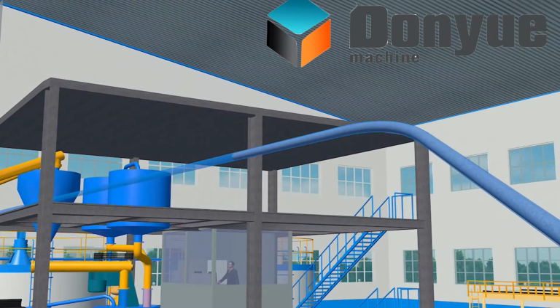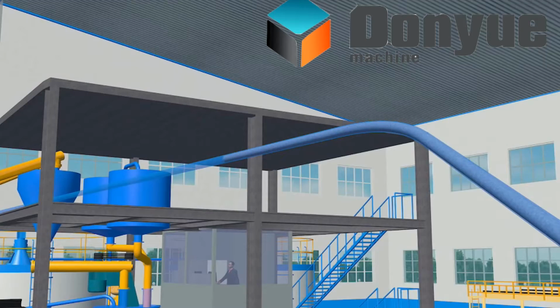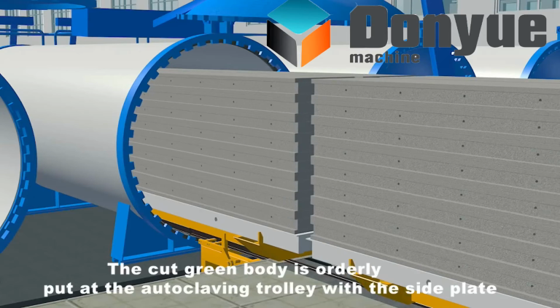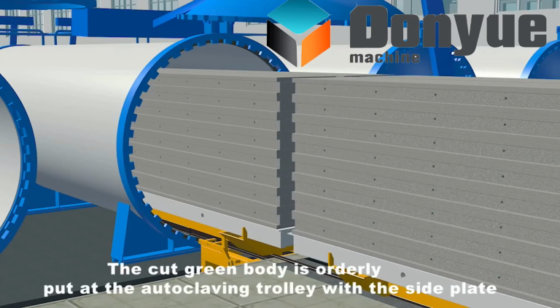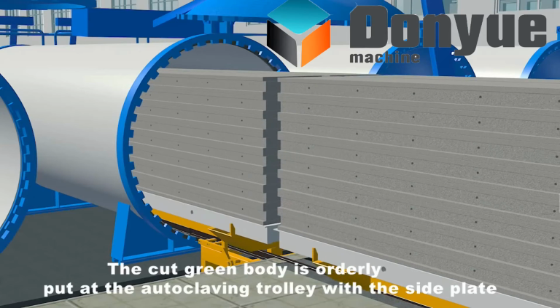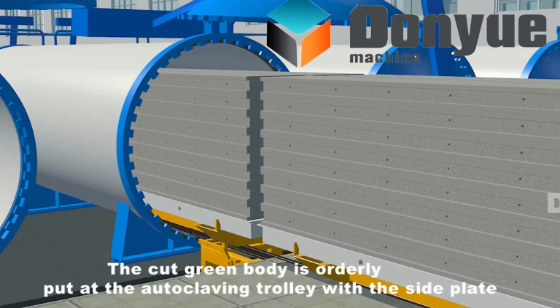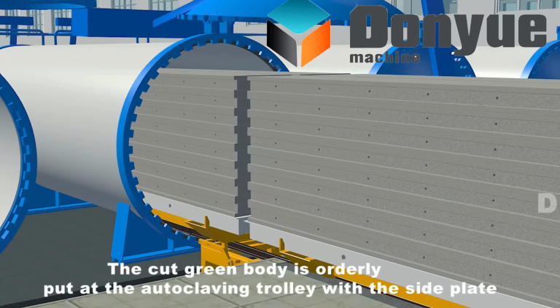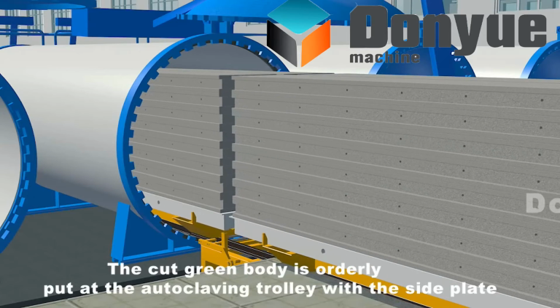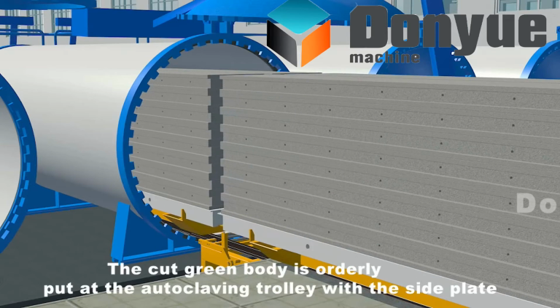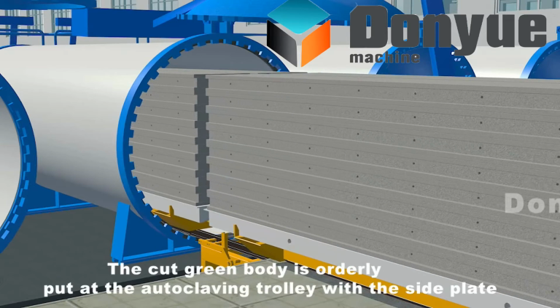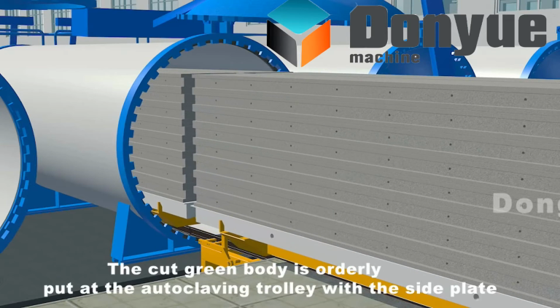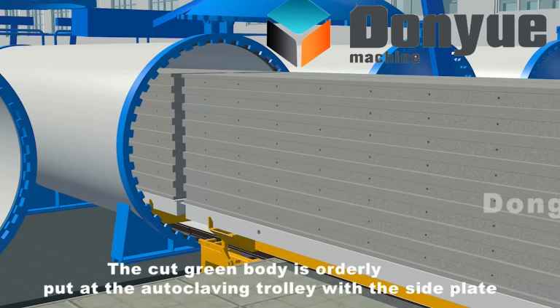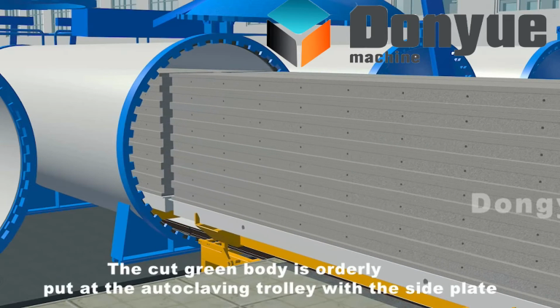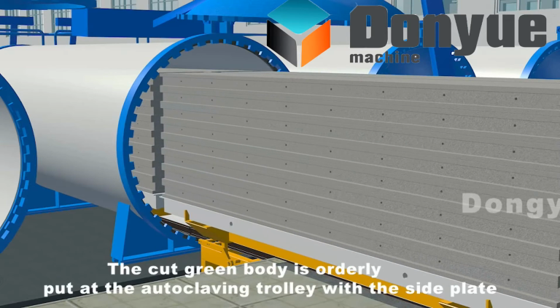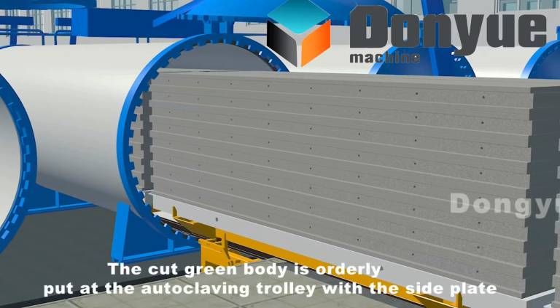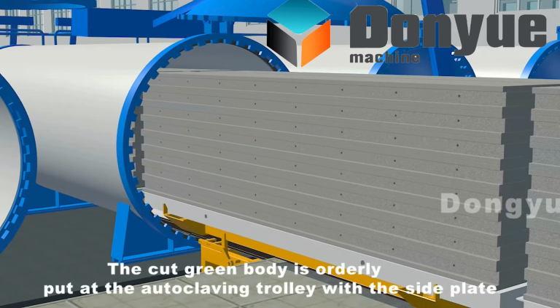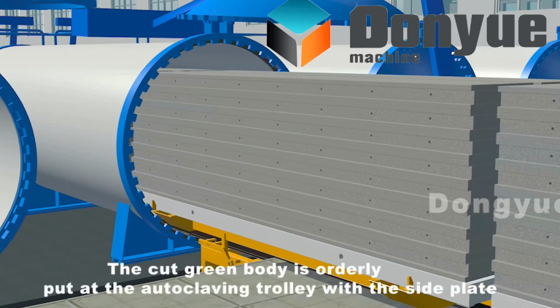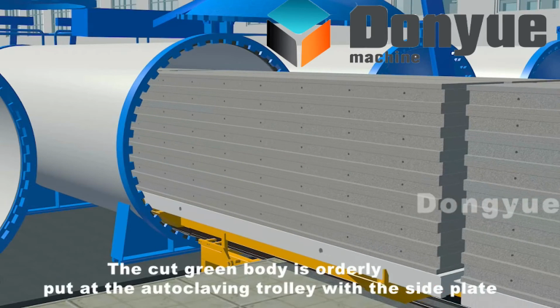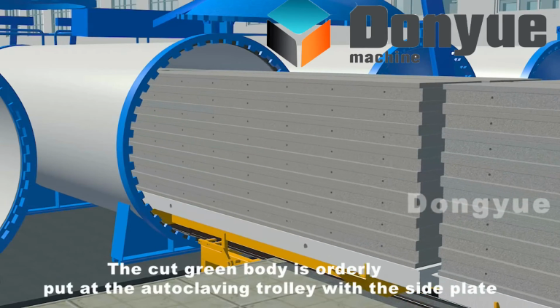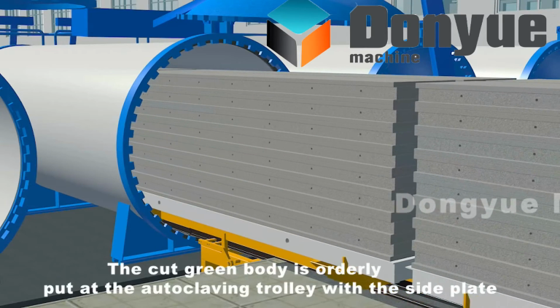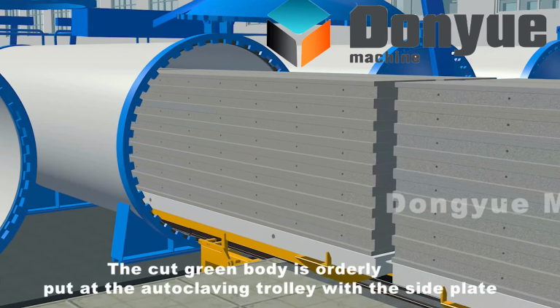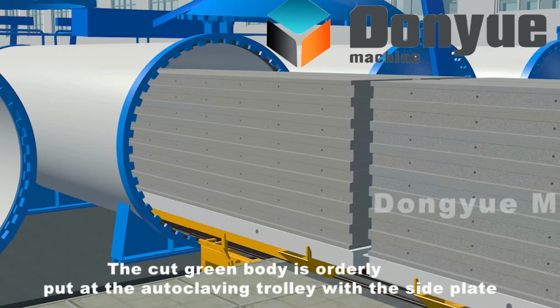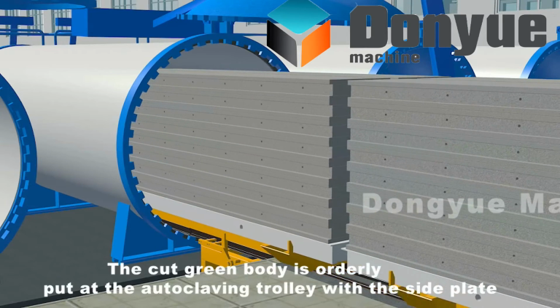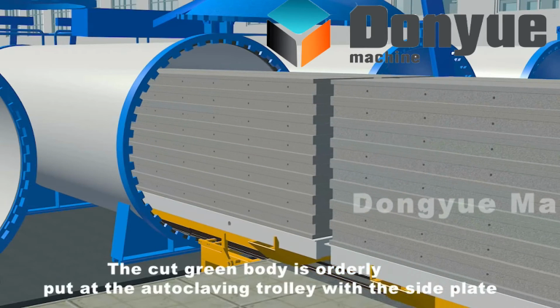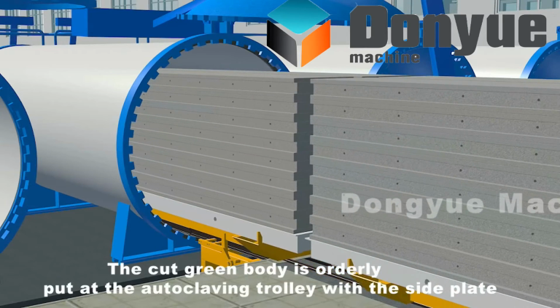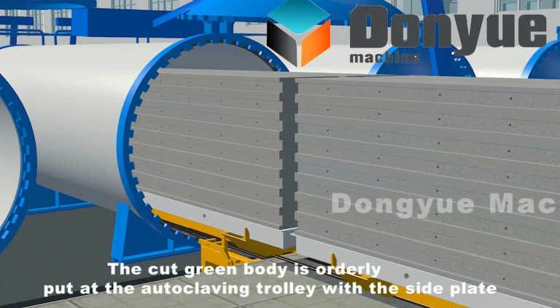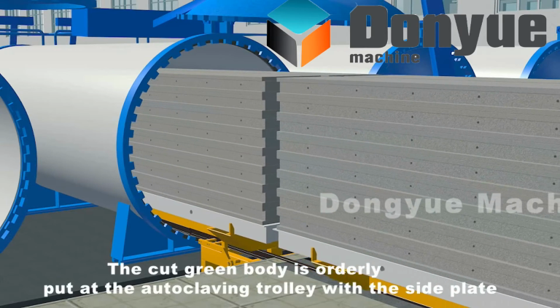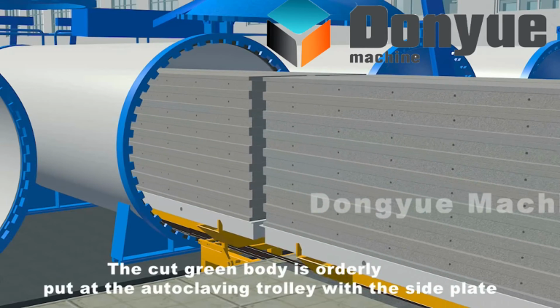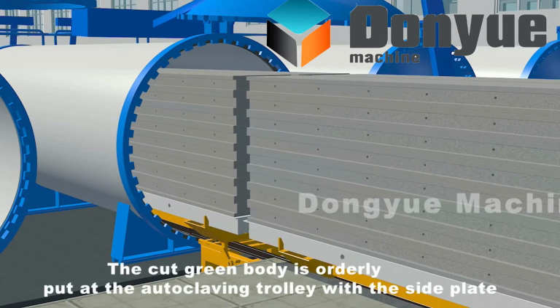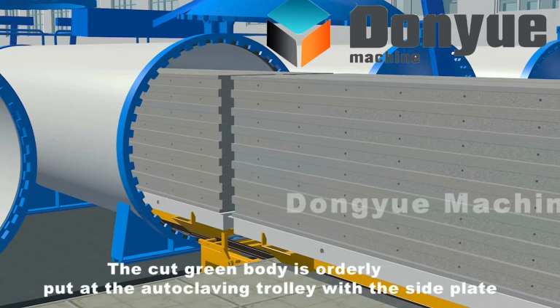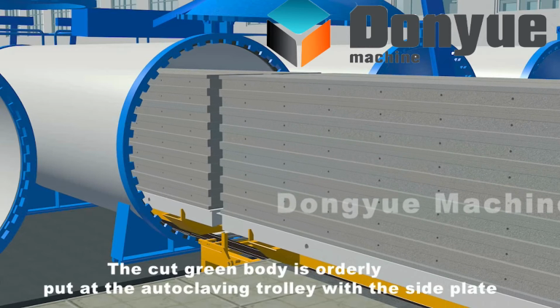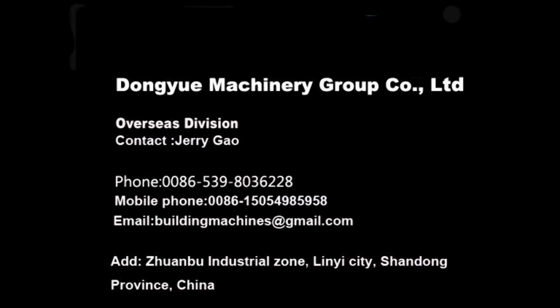The cut green body is orderly placed on the autoclaving trolley with the side plate for autoclaved curing.